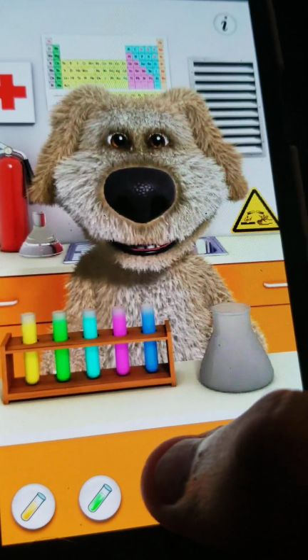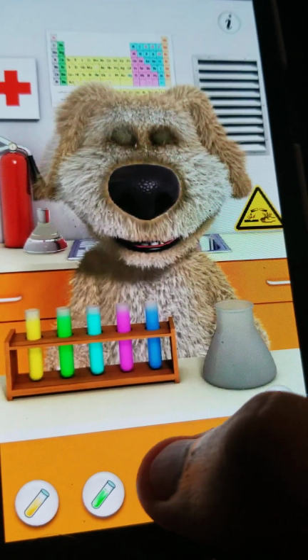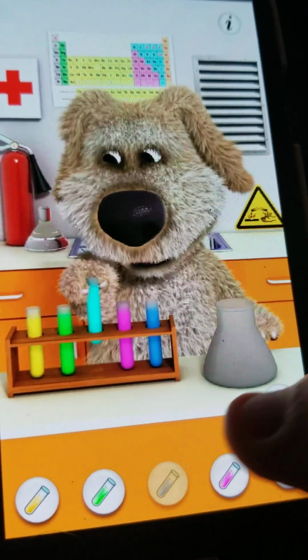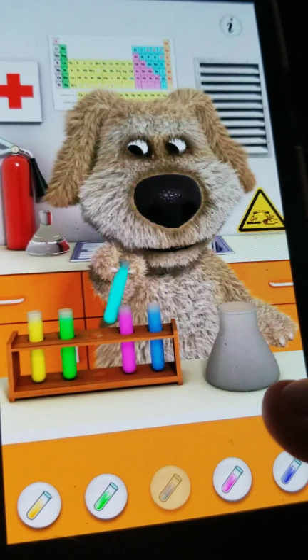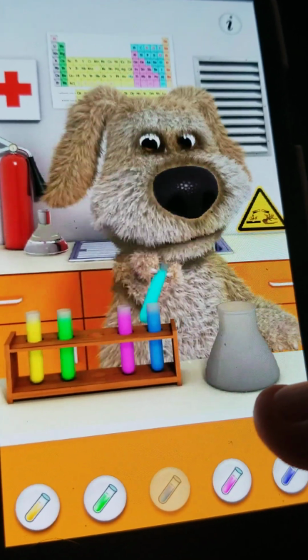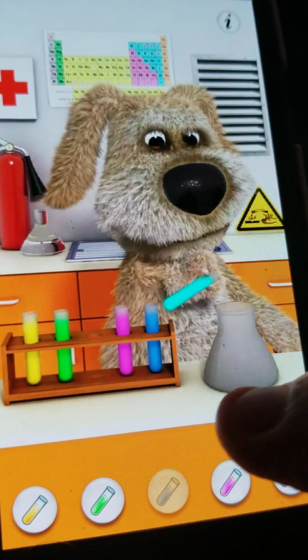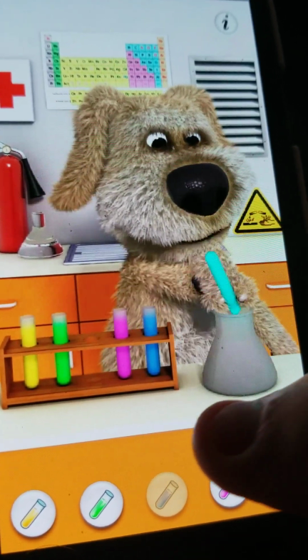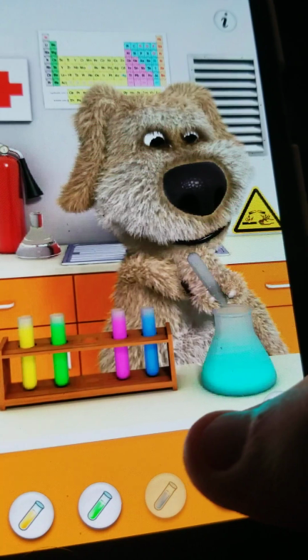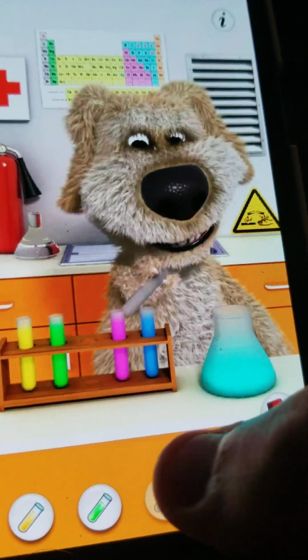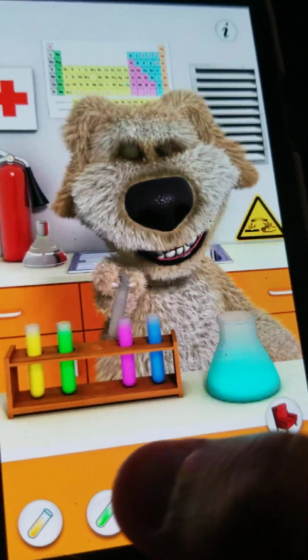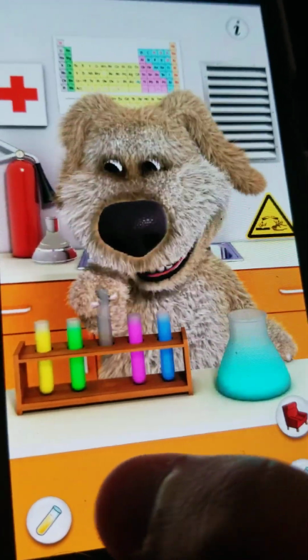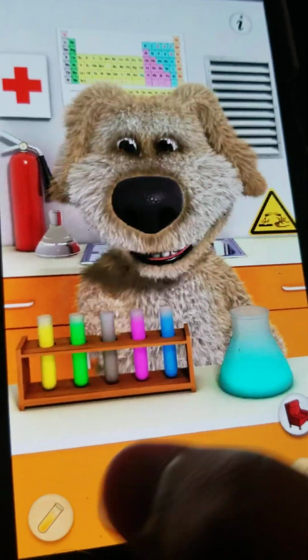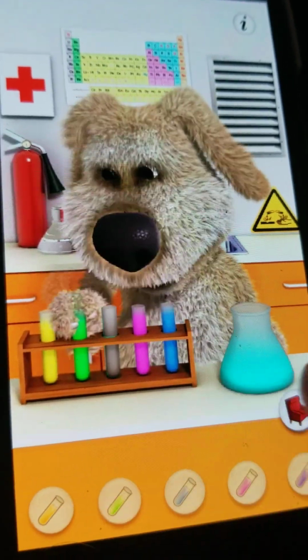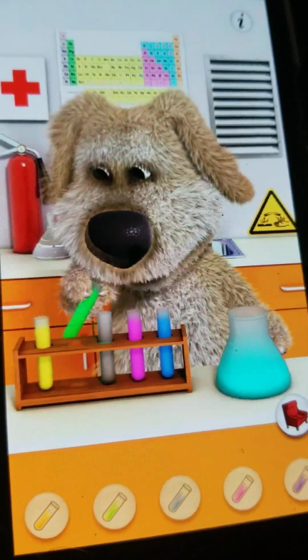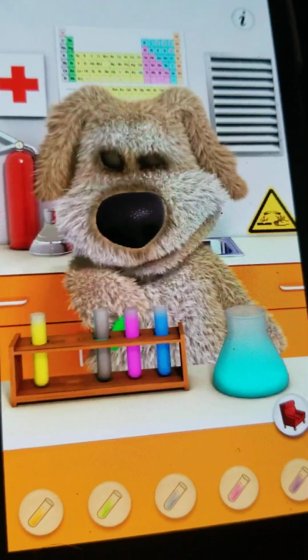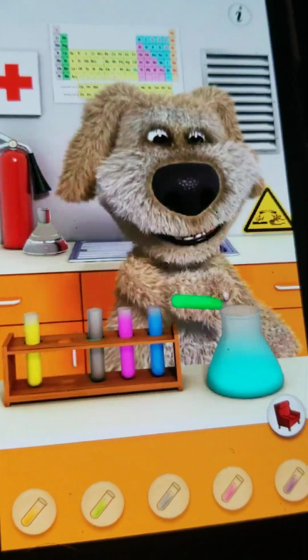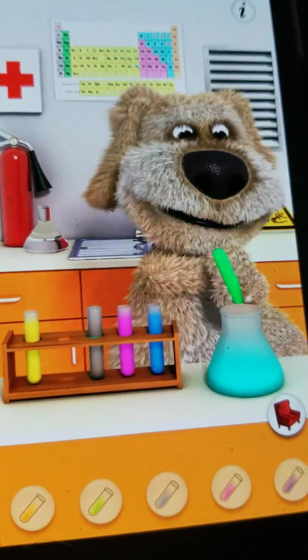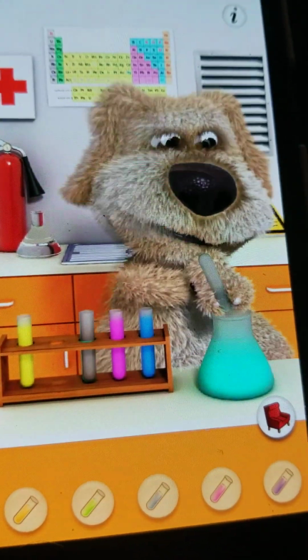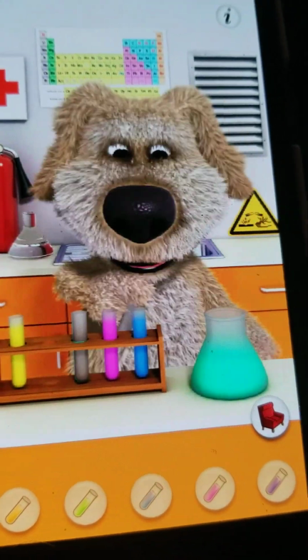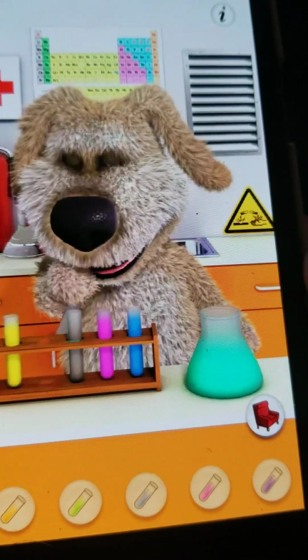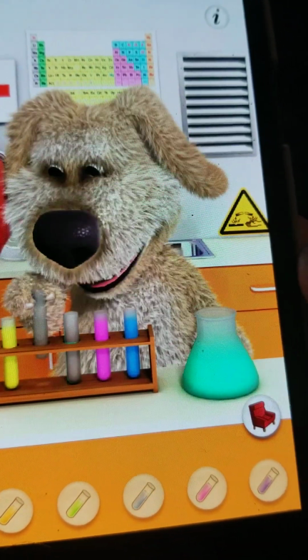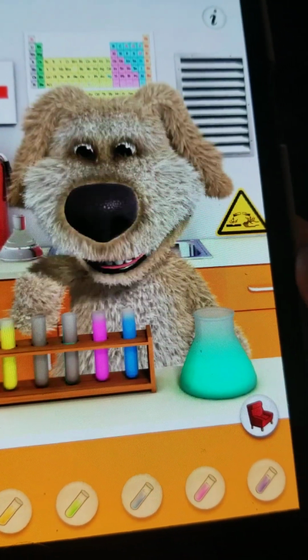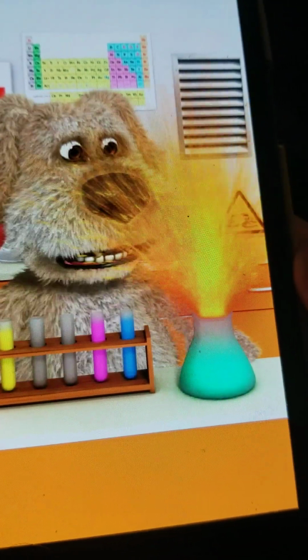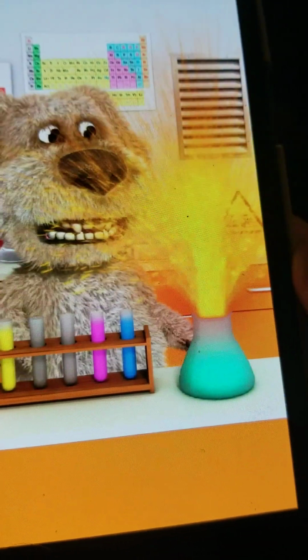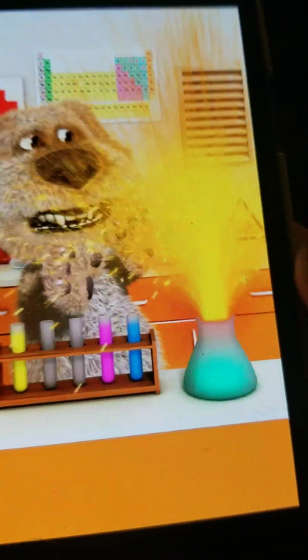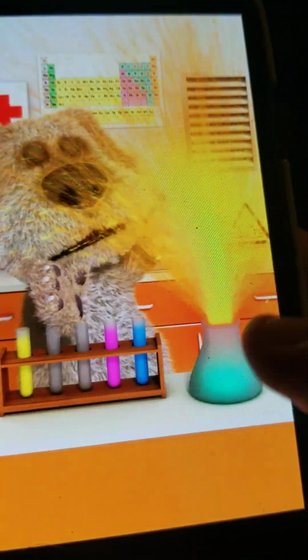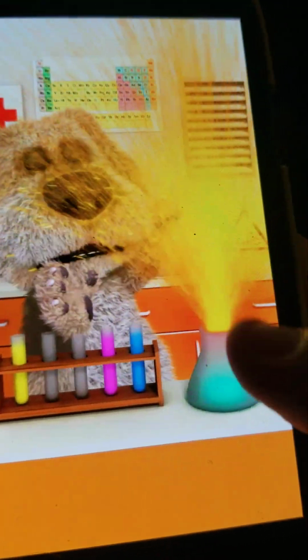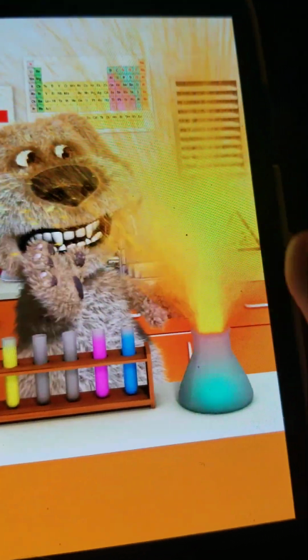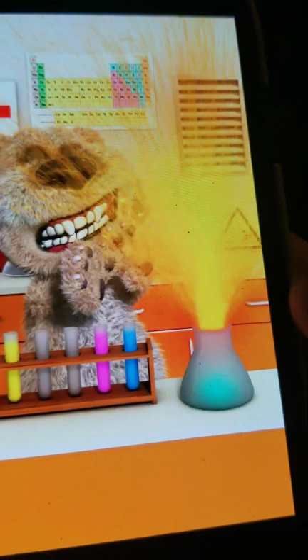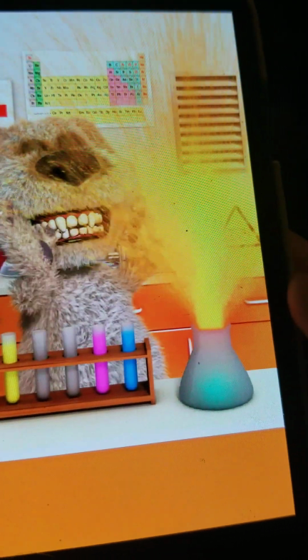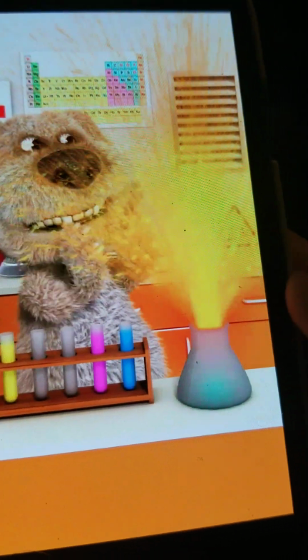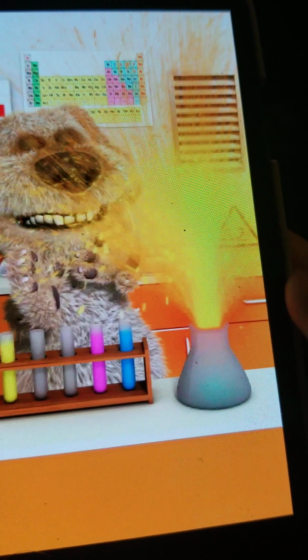If you mix cyan with green, it'll shoot out like a geyser.